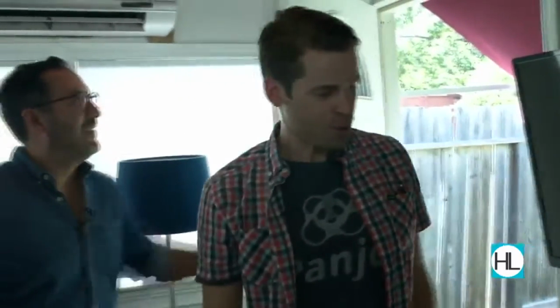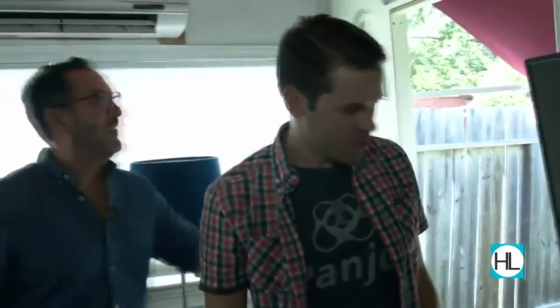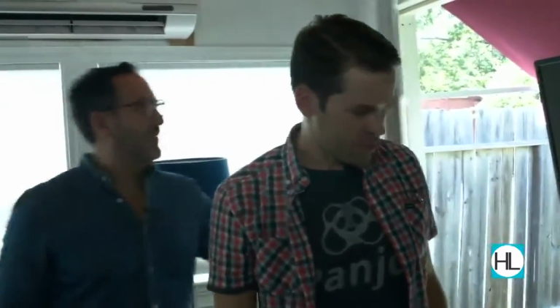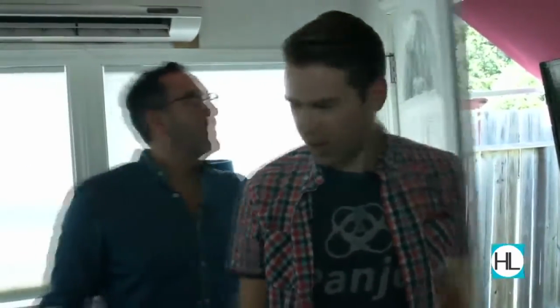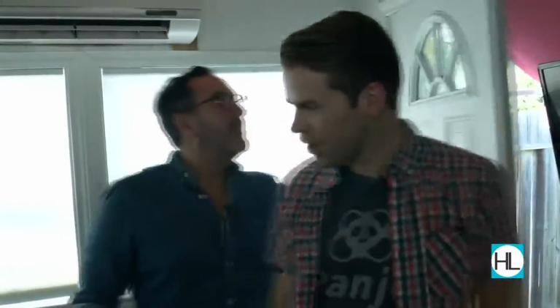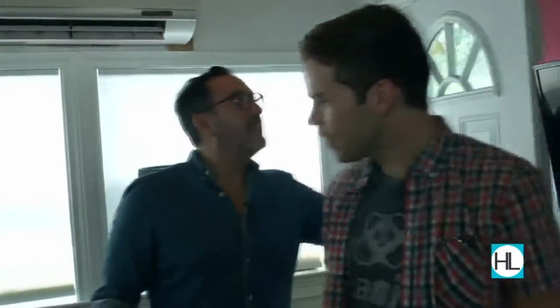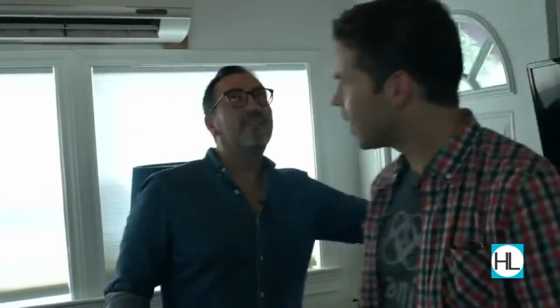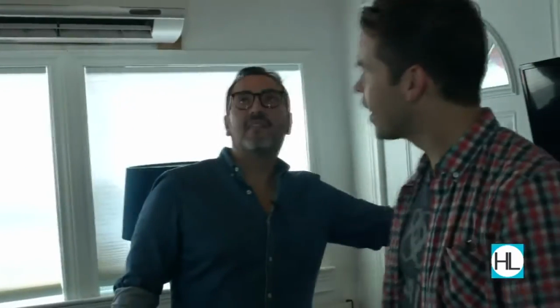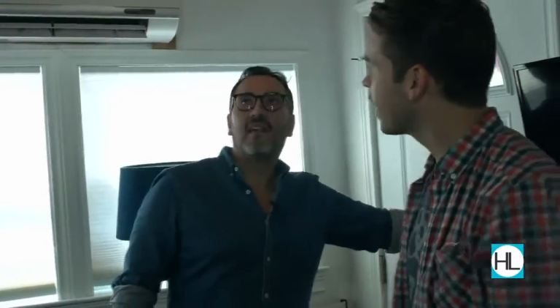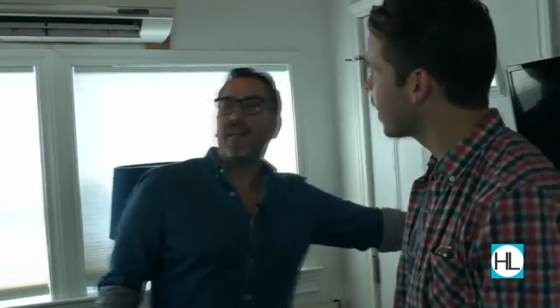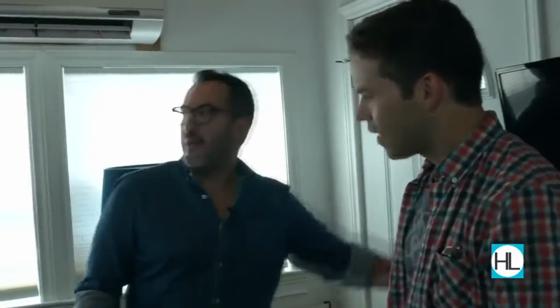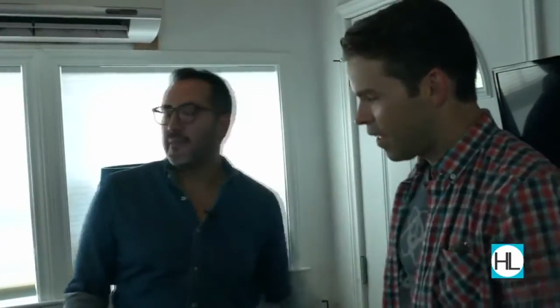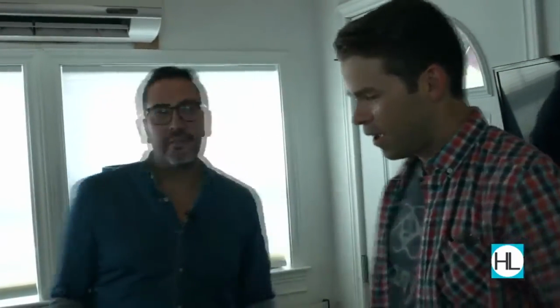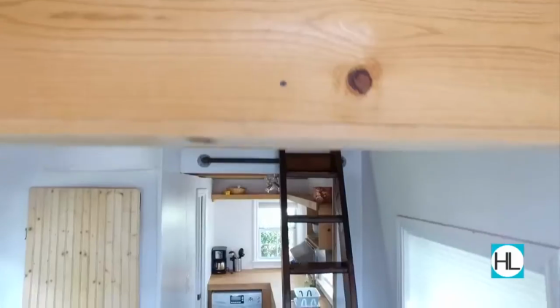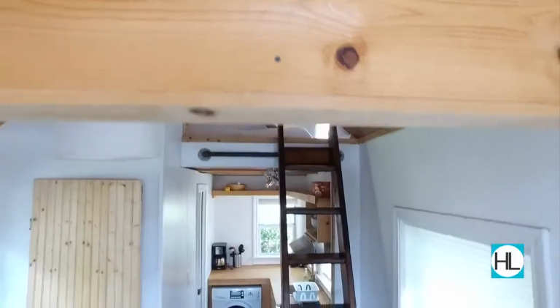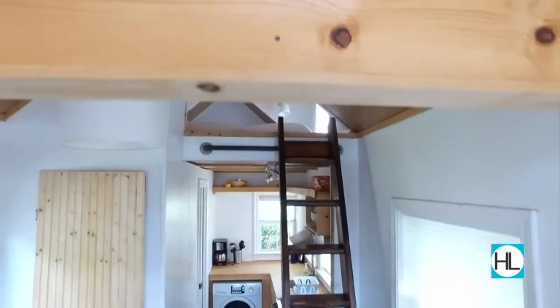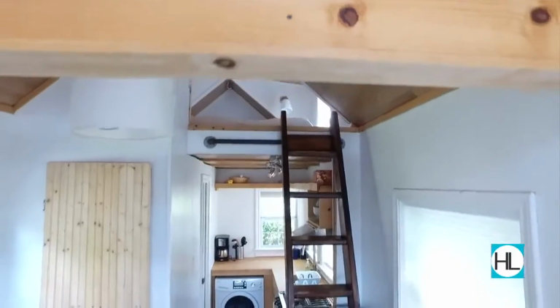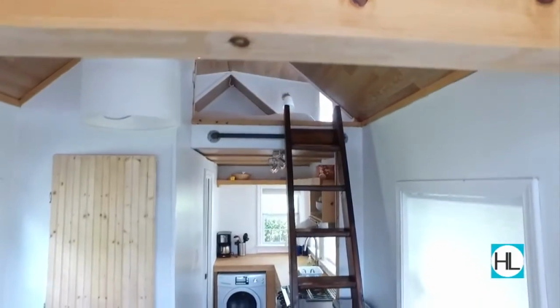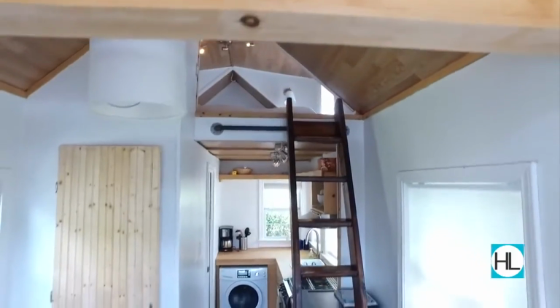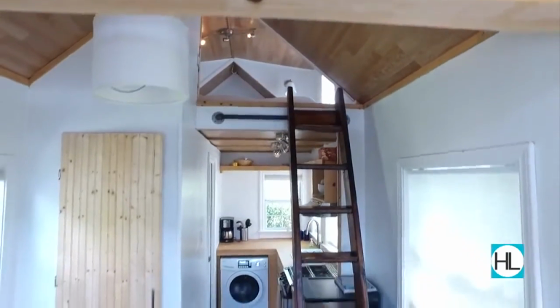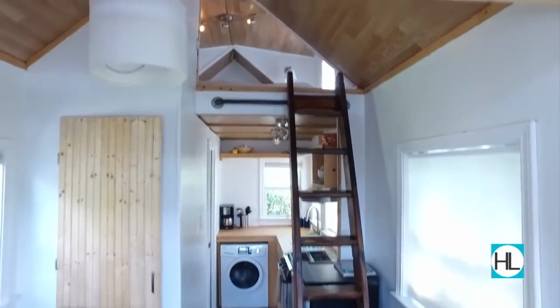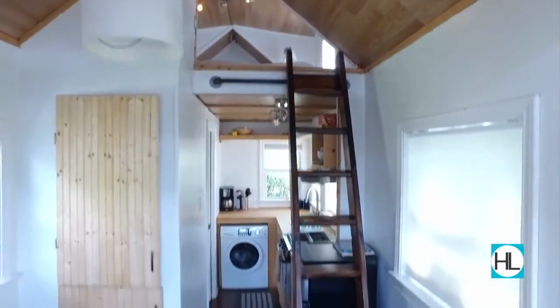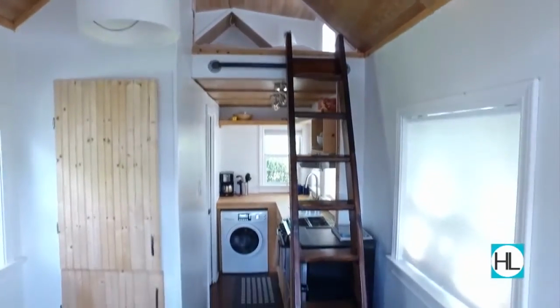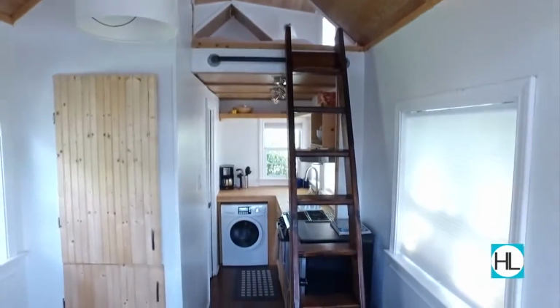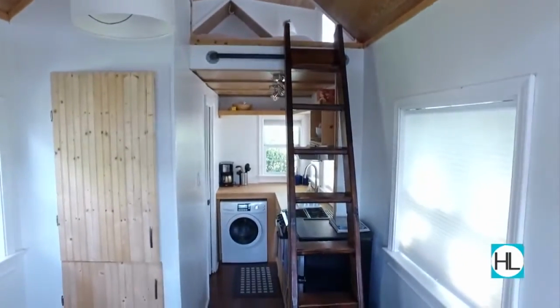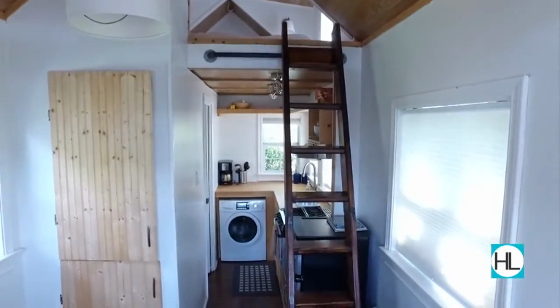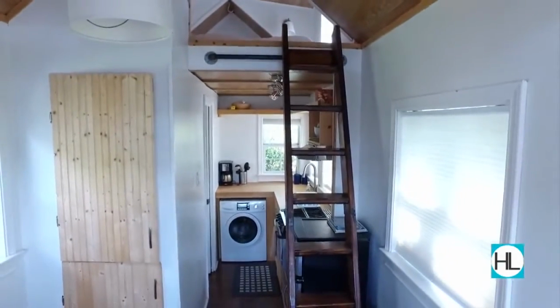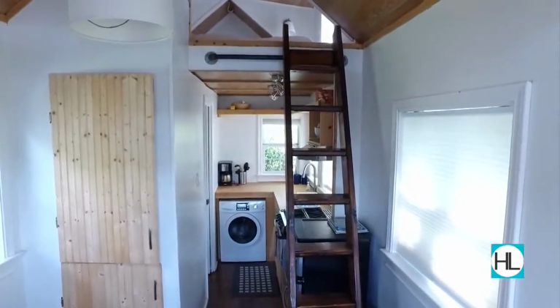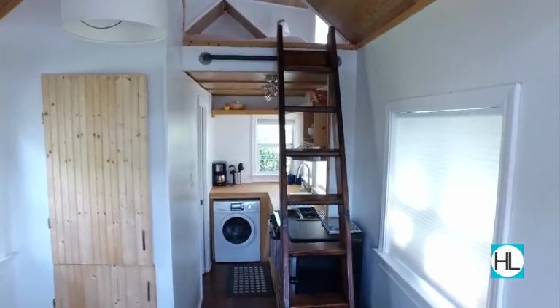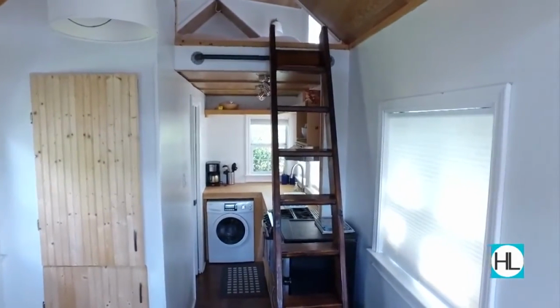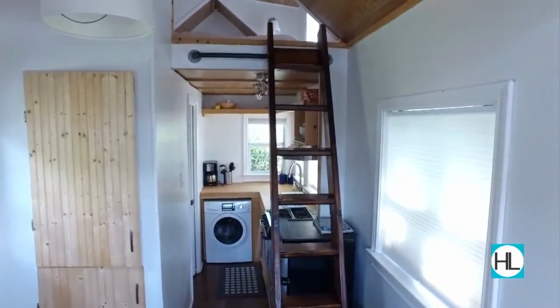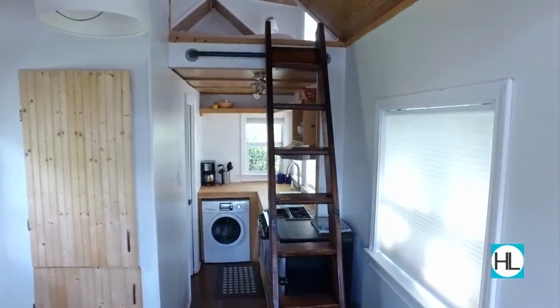So this is it, huh? This is the tiny house. Wow, I didn't realize it was going to be a designer tiny house, but this looks very nice.